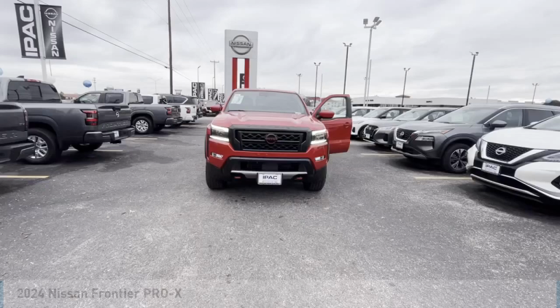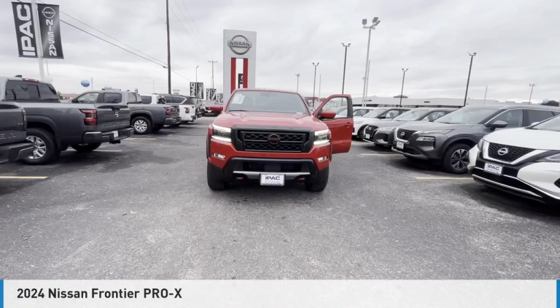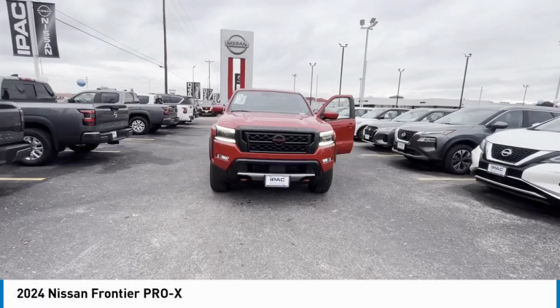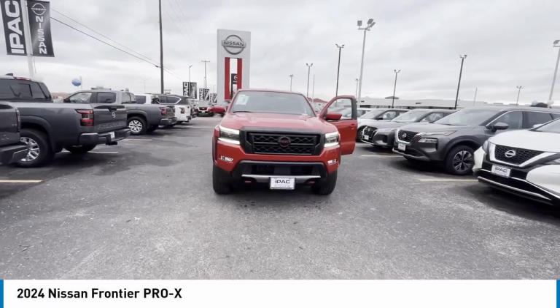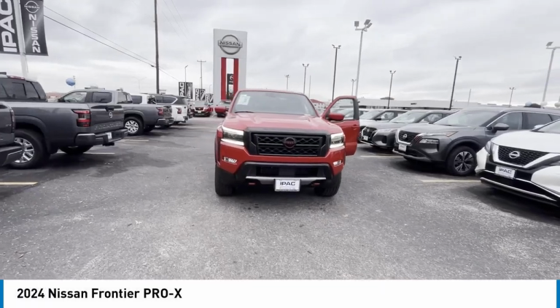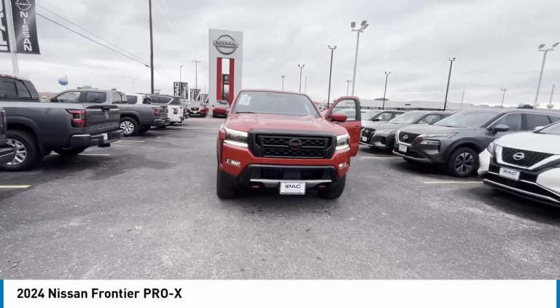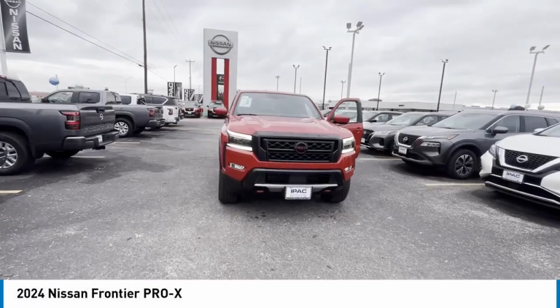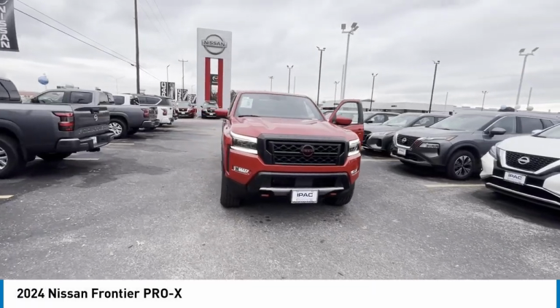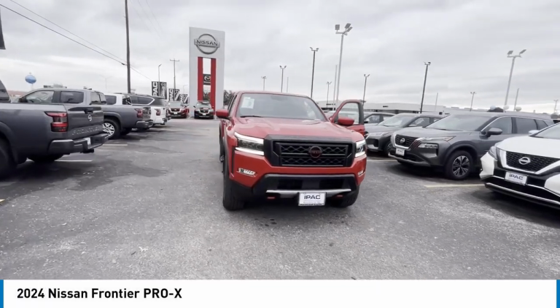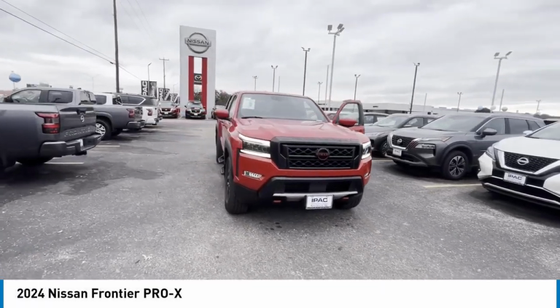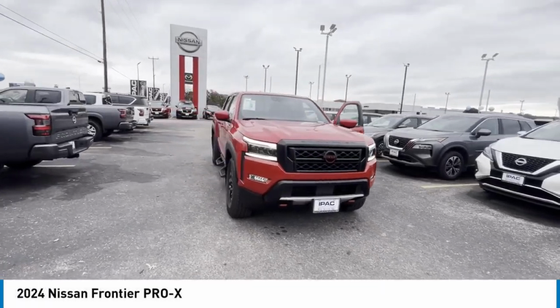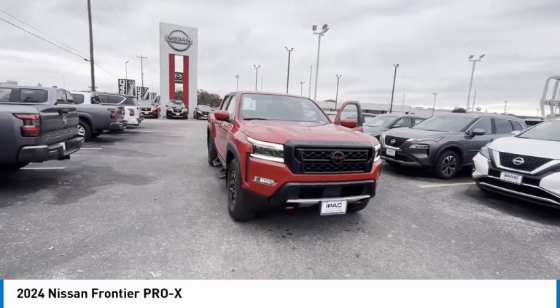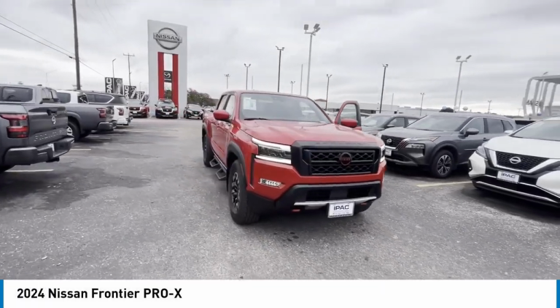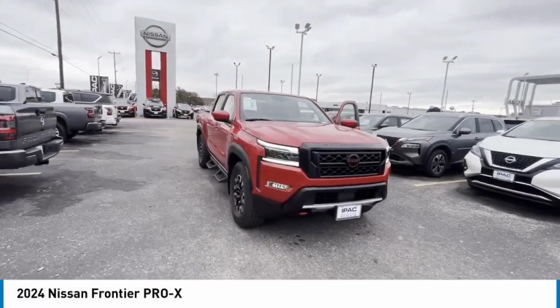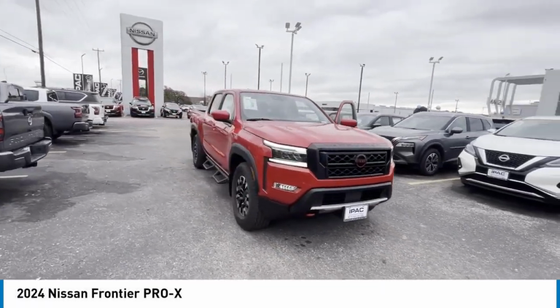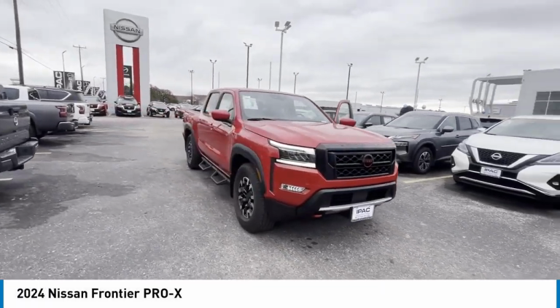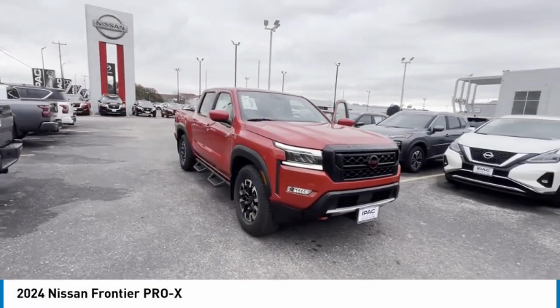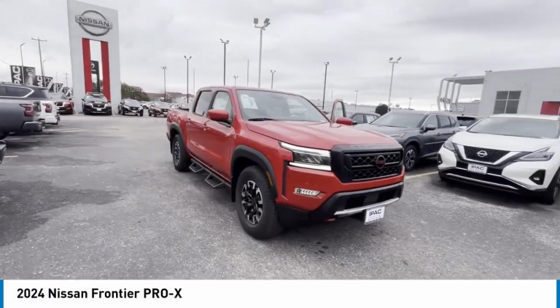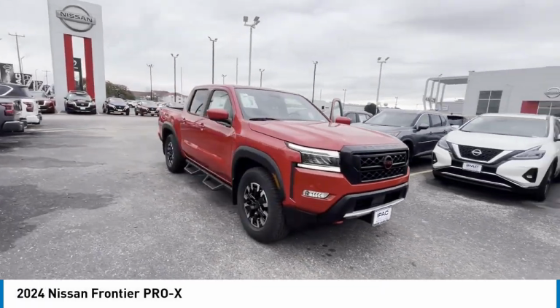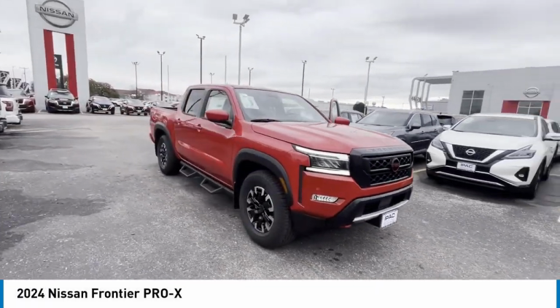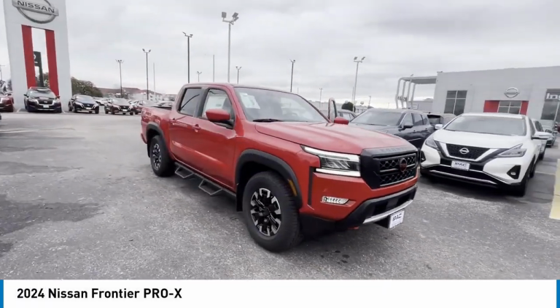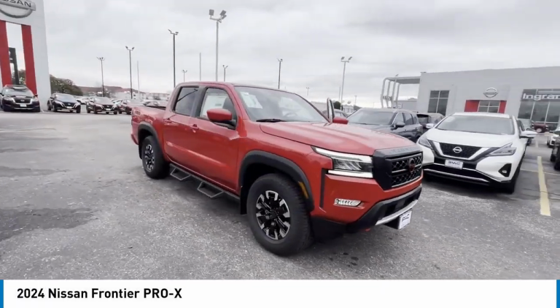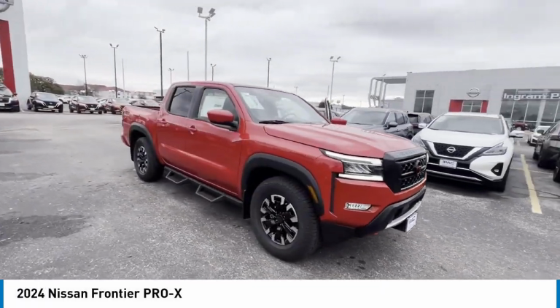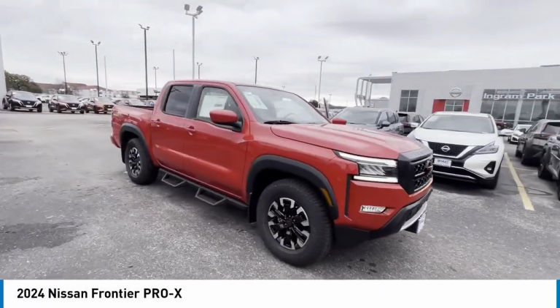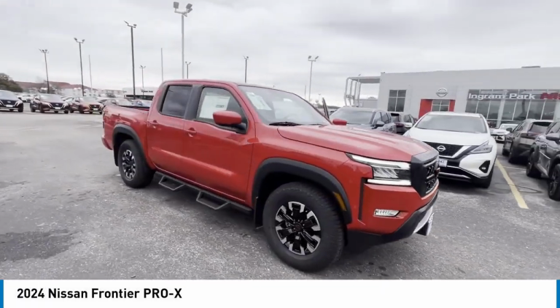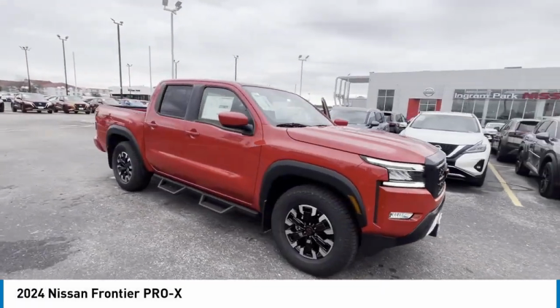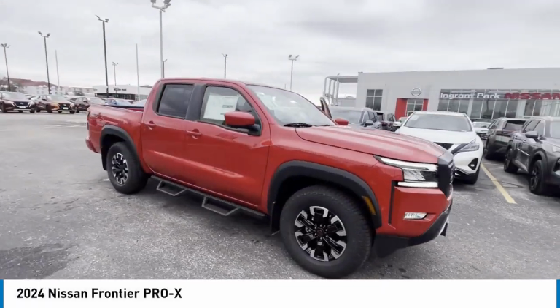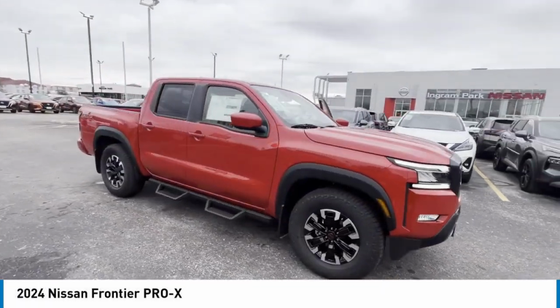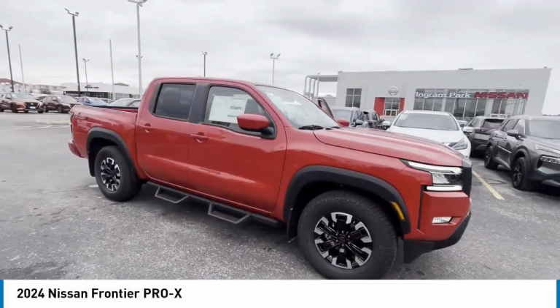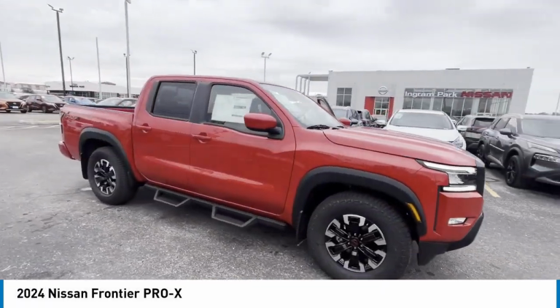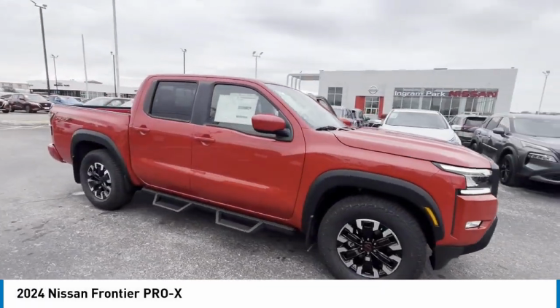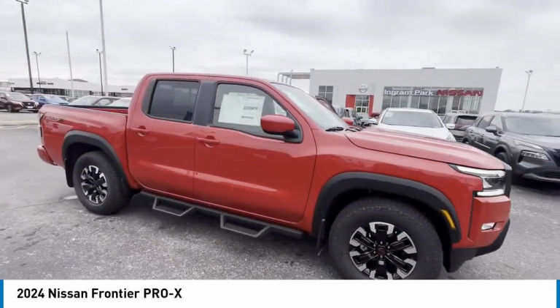Looking for the right vehicle? Check out the 2024 Frontier.